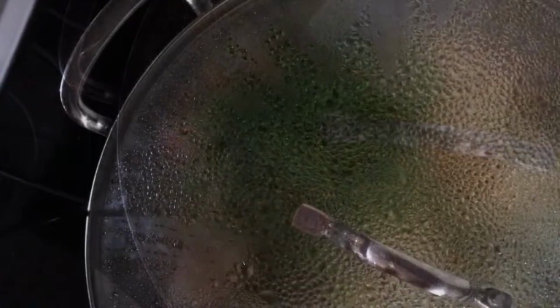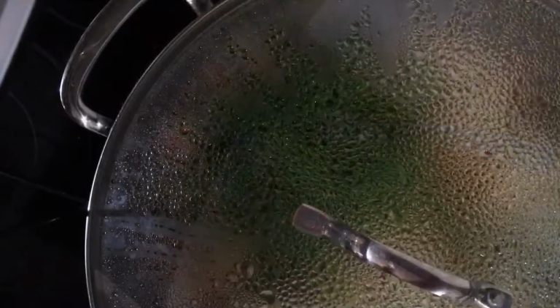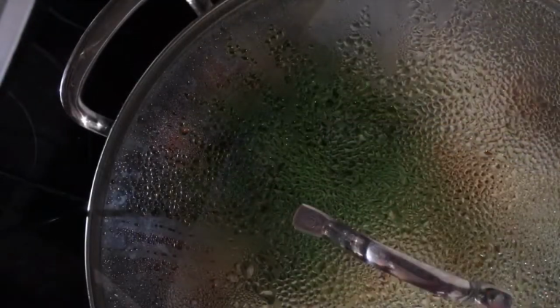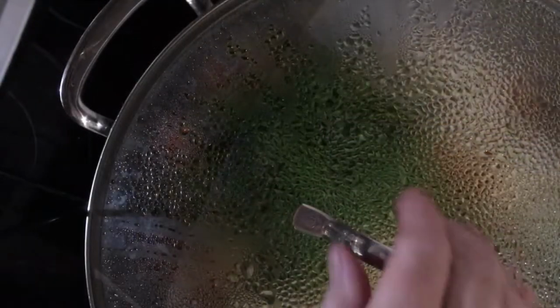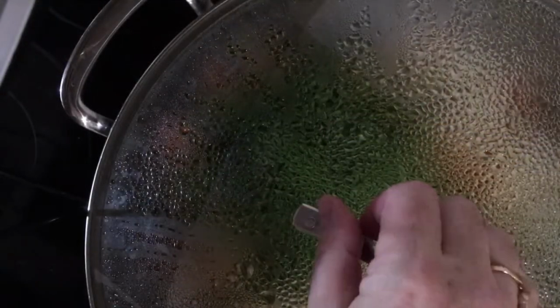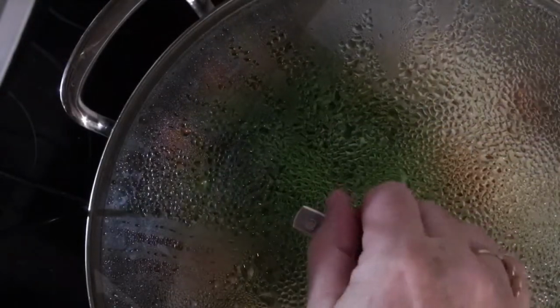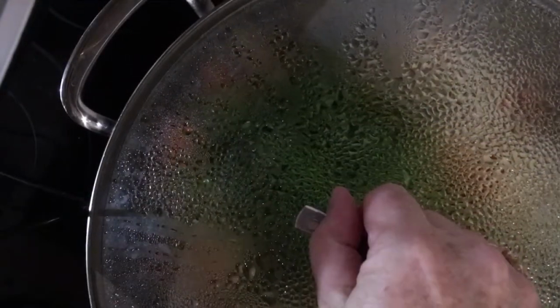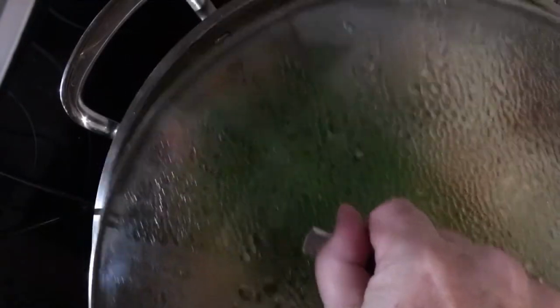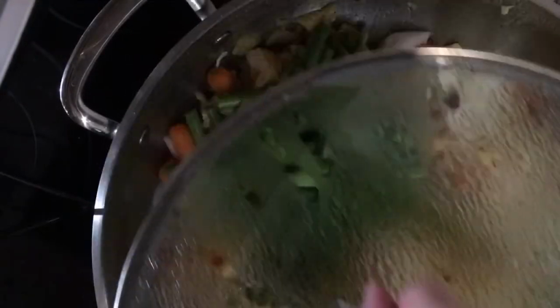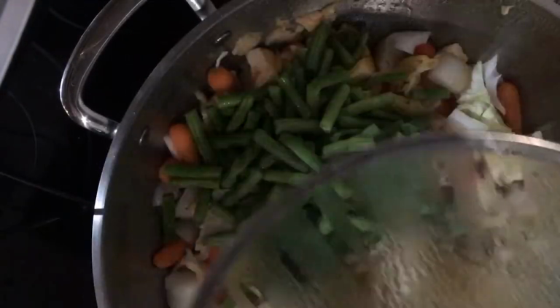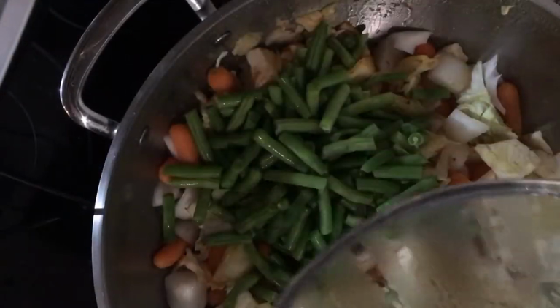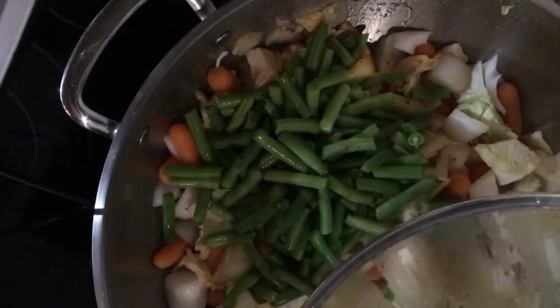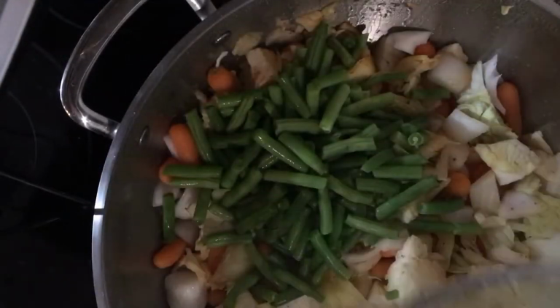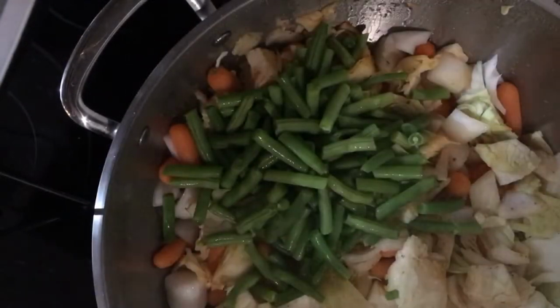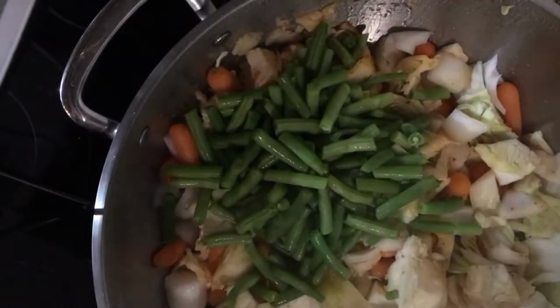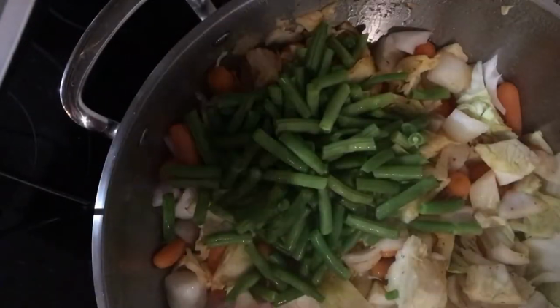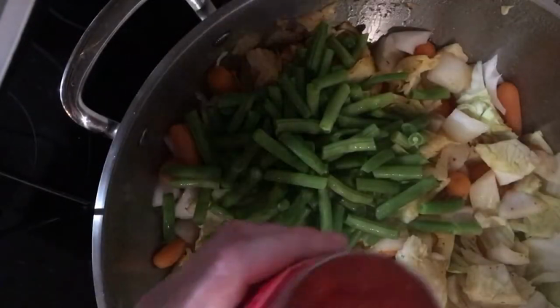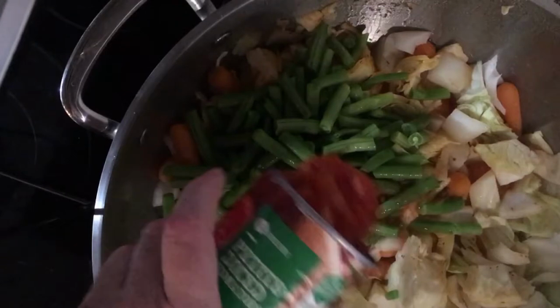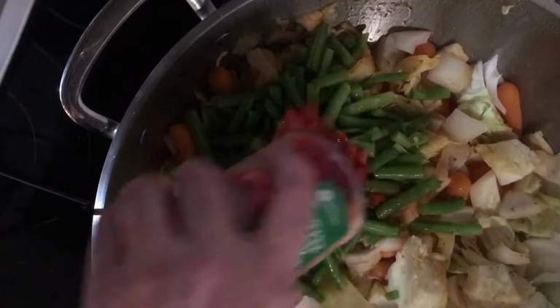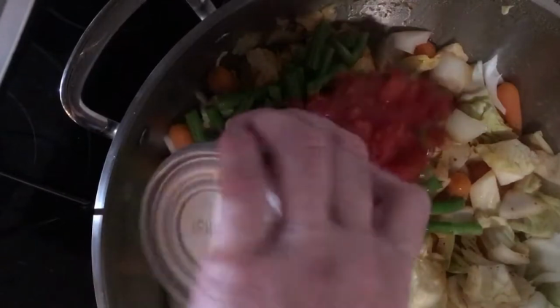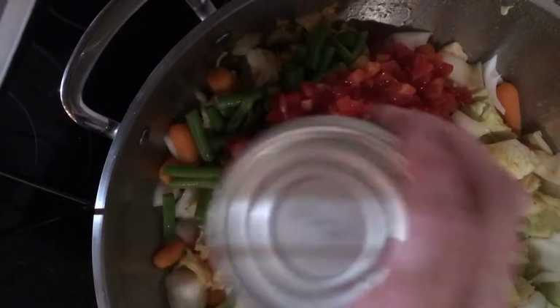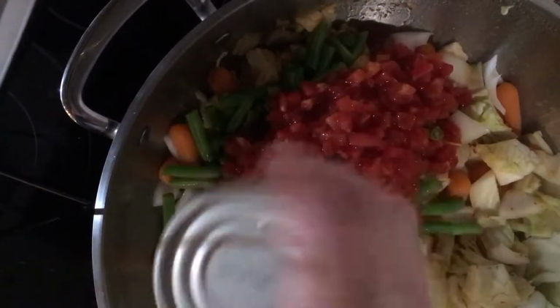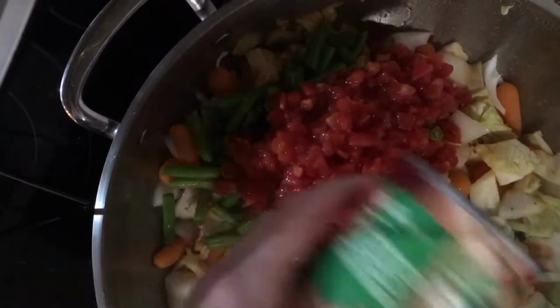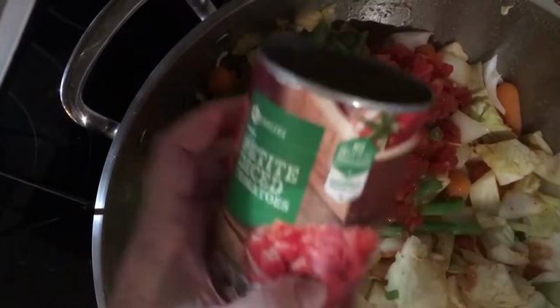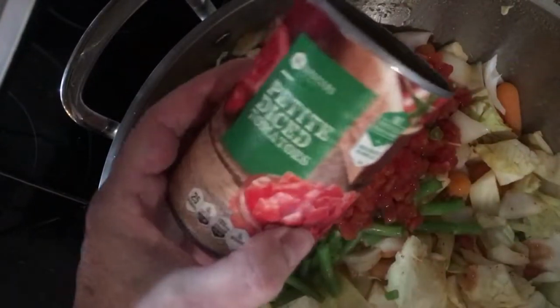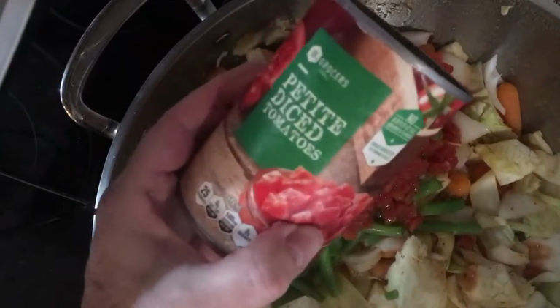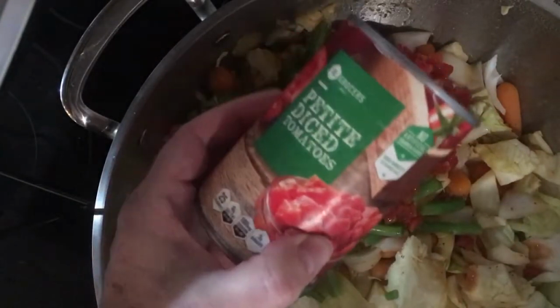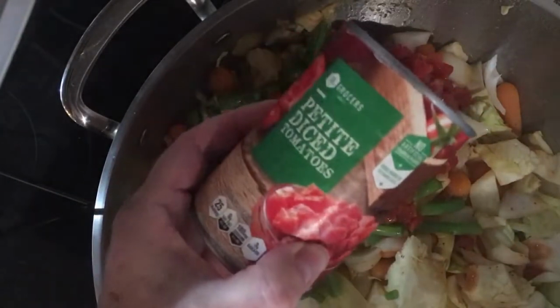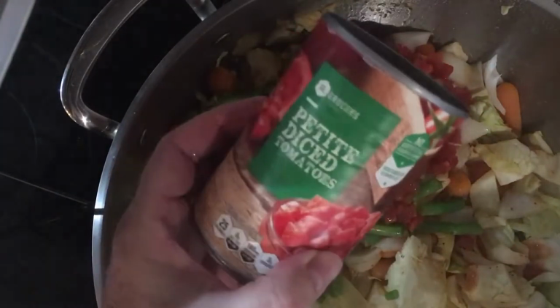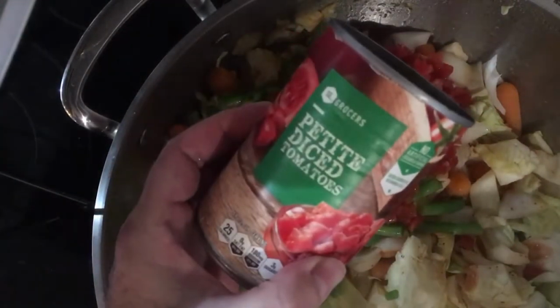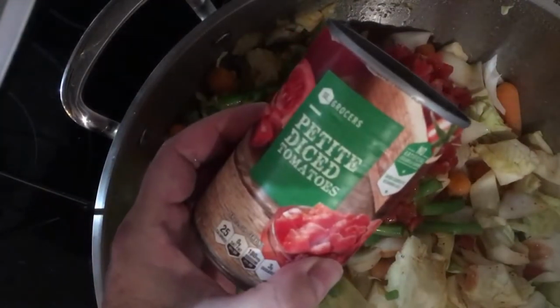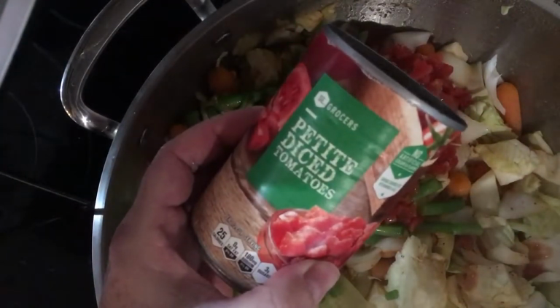Now that I have the green beans in, I am going to add a can of diced tomatoes.